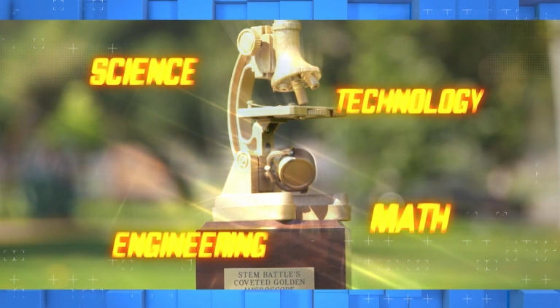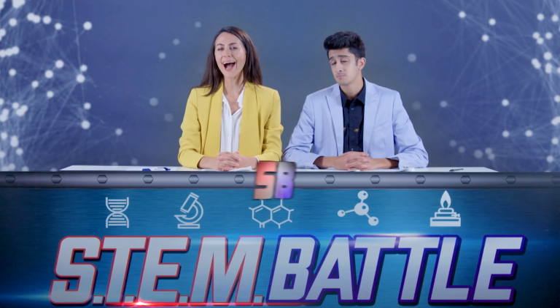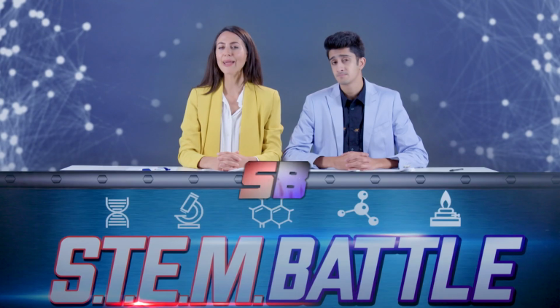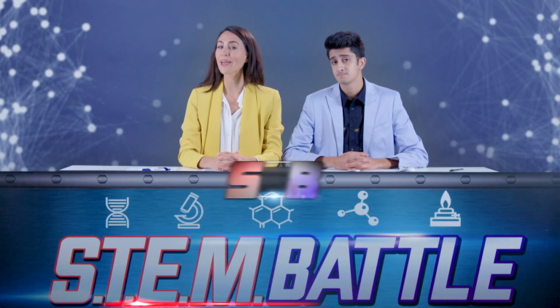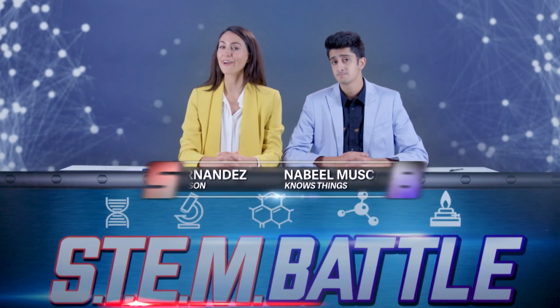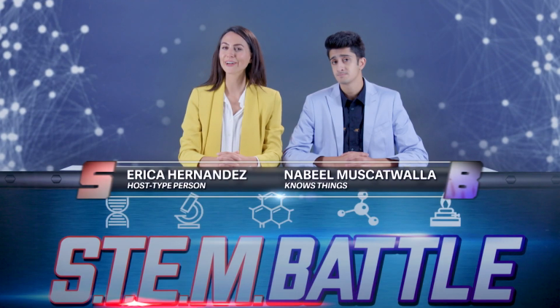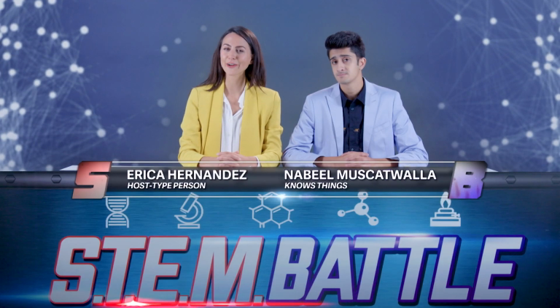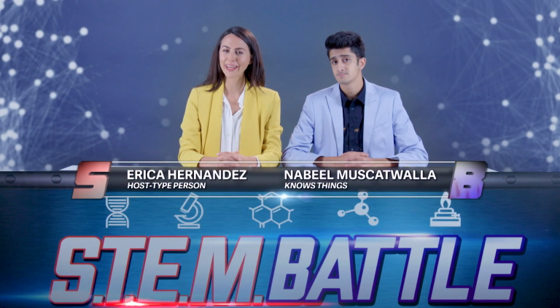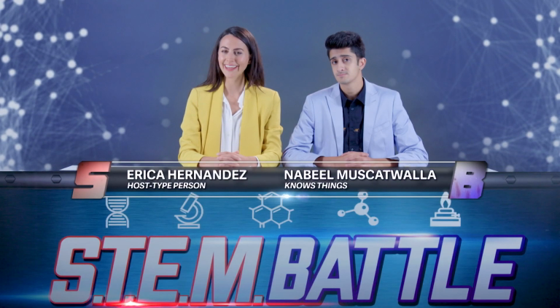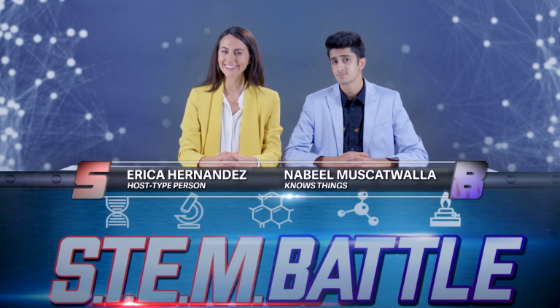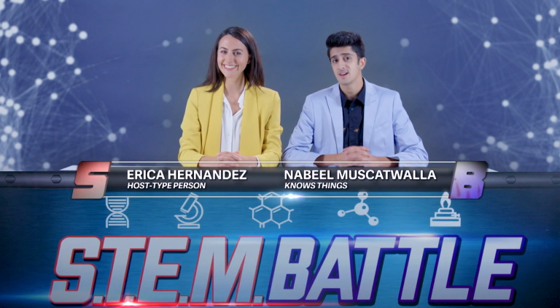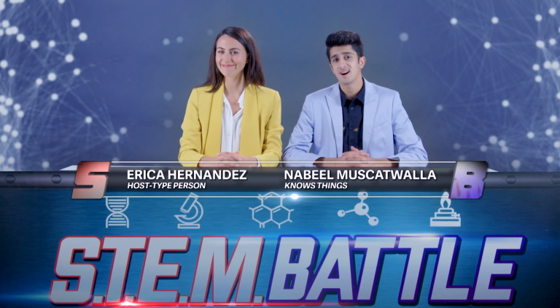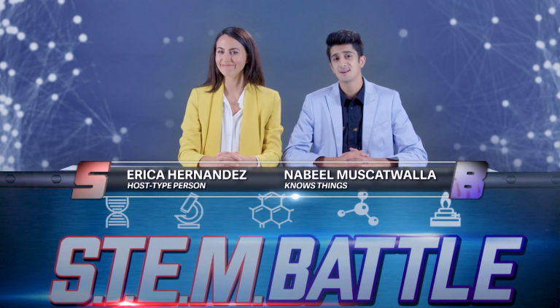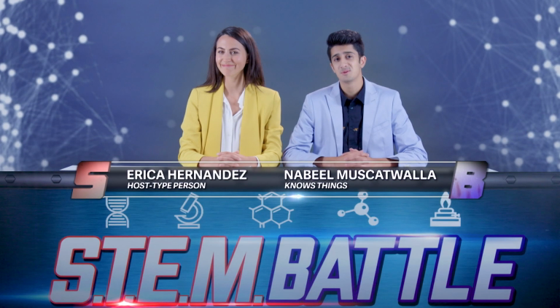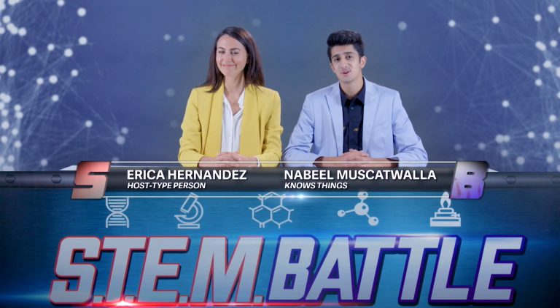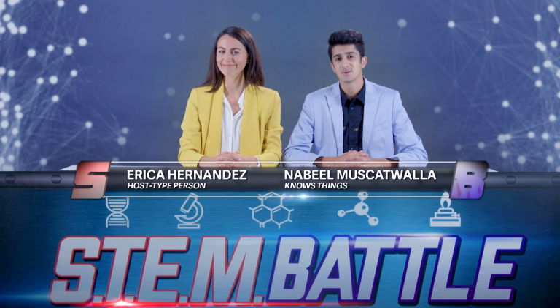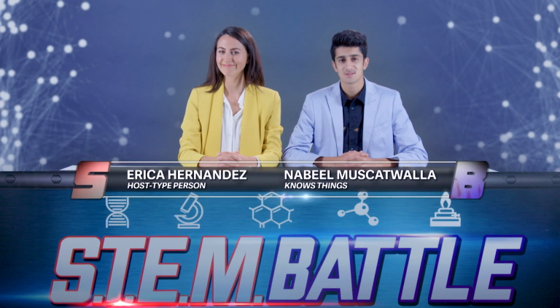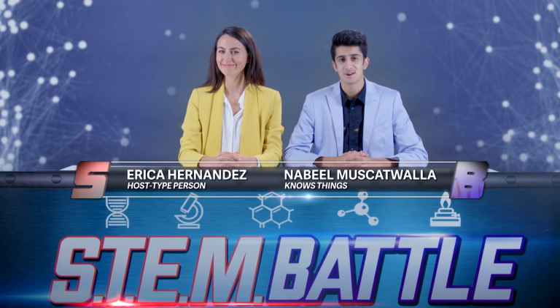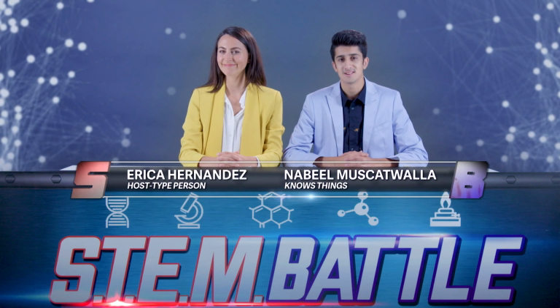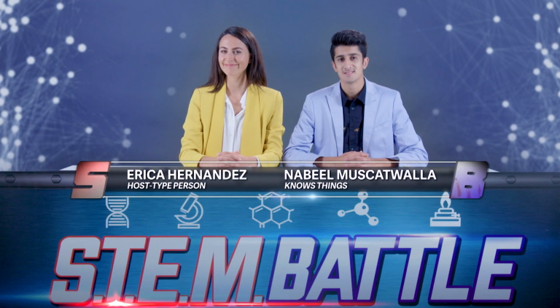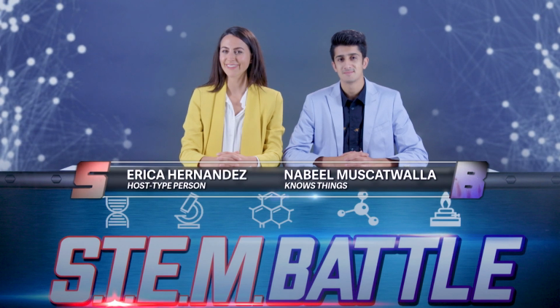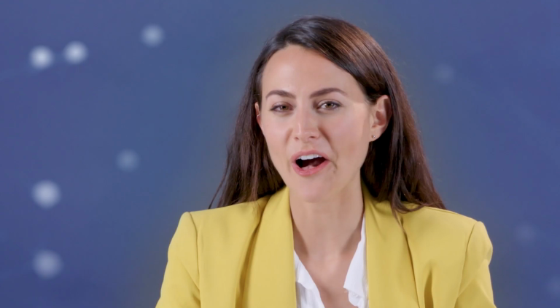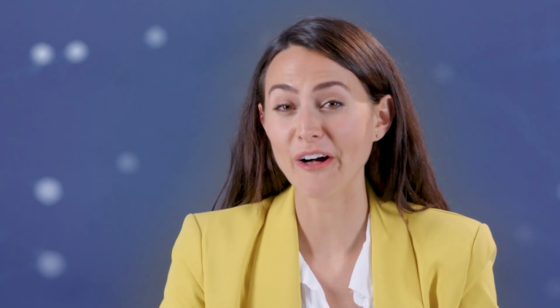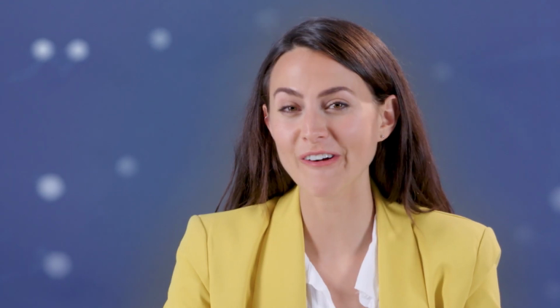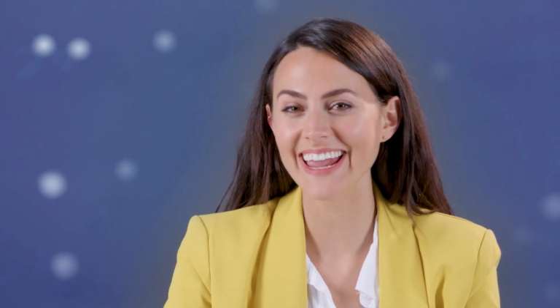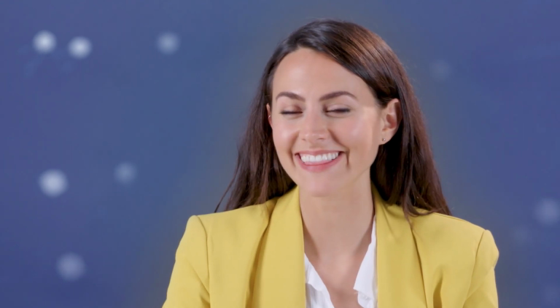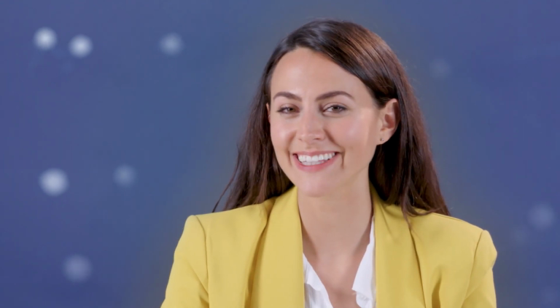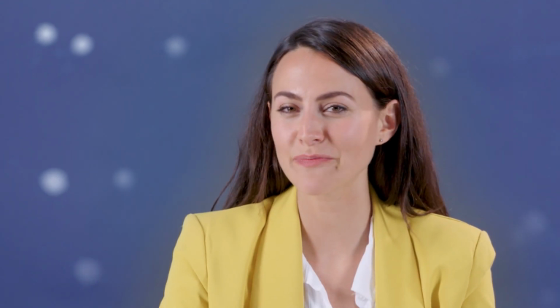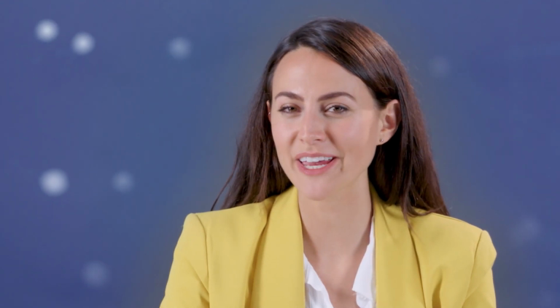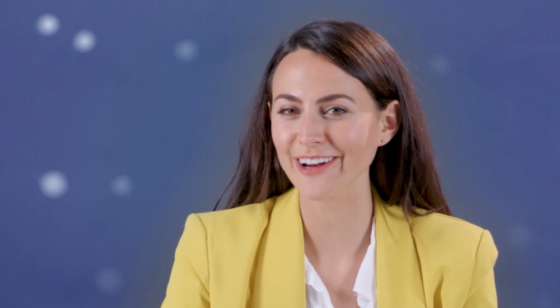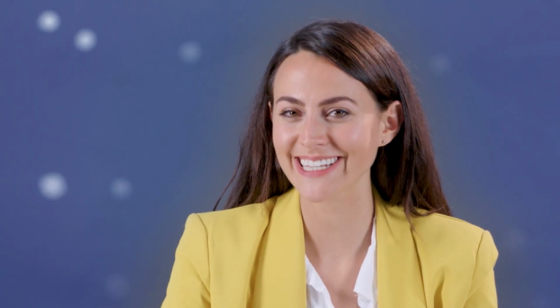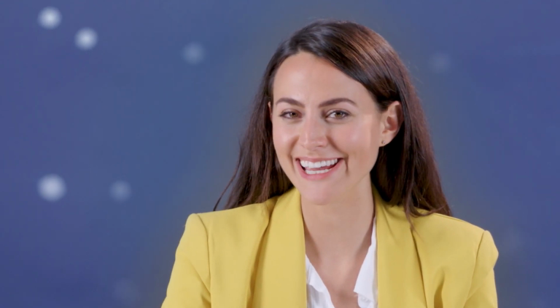I'm Erica Hernandez. And I'm Nabil Muscatwala. All right, let's meet our teams.